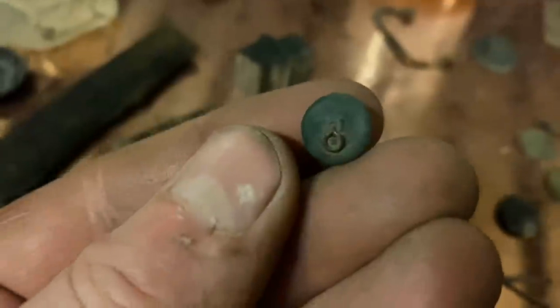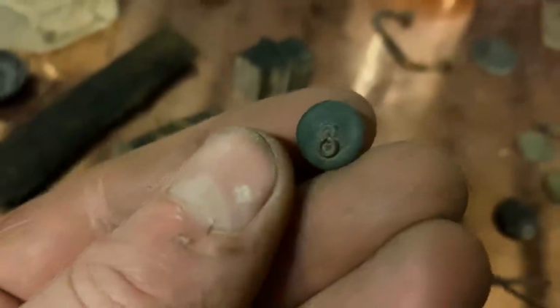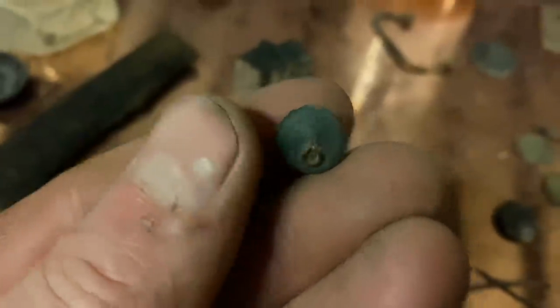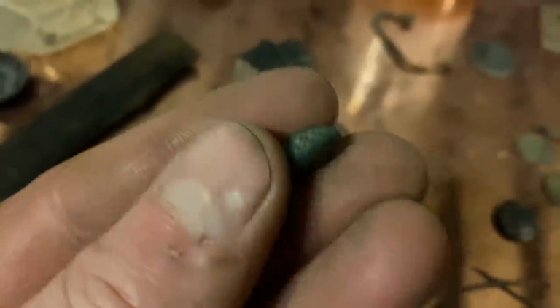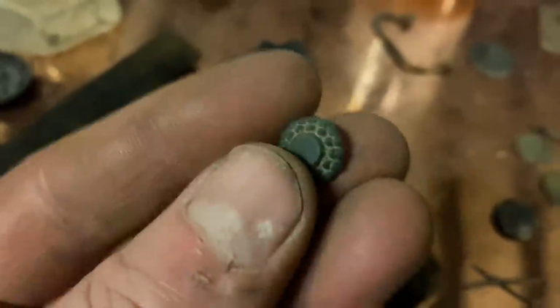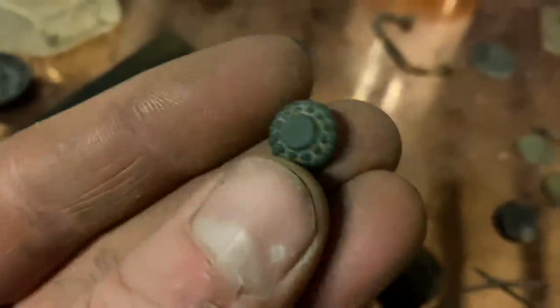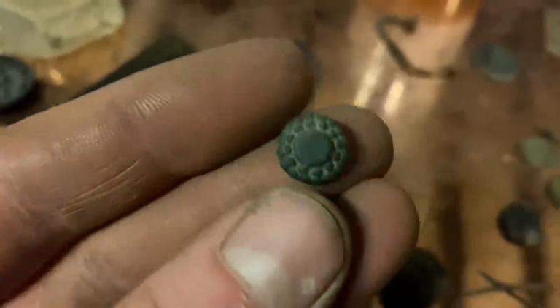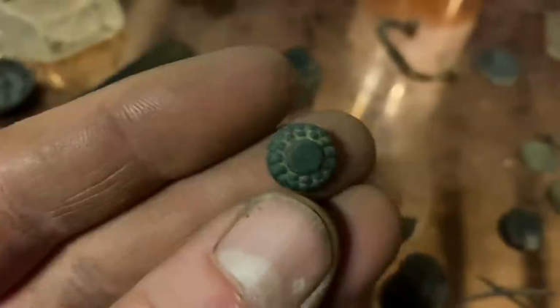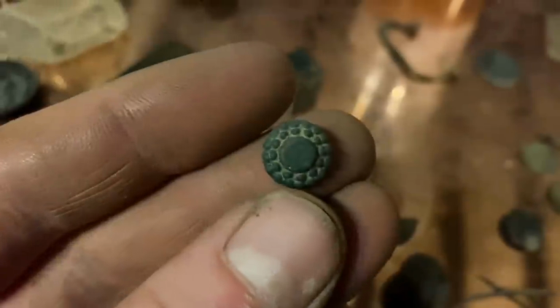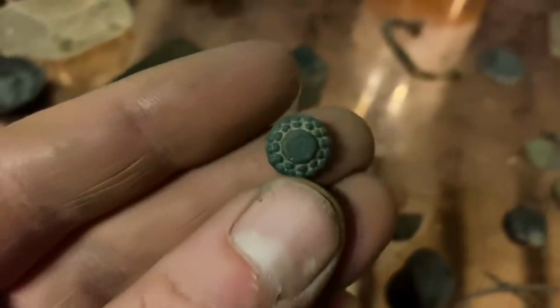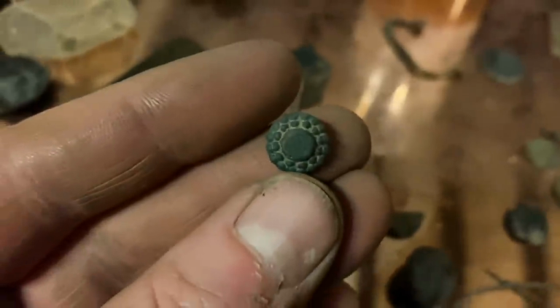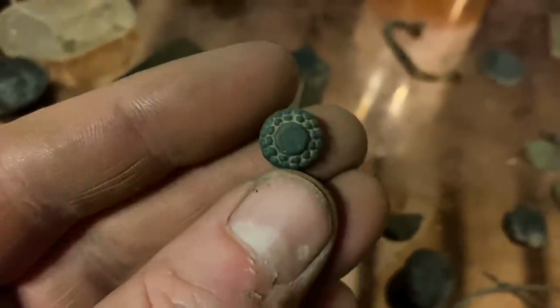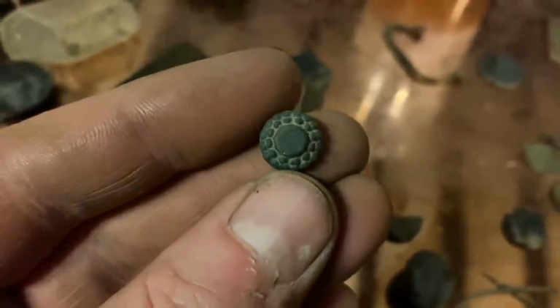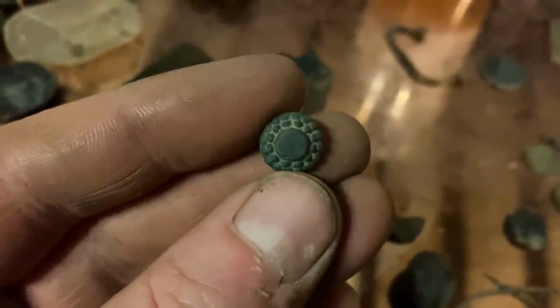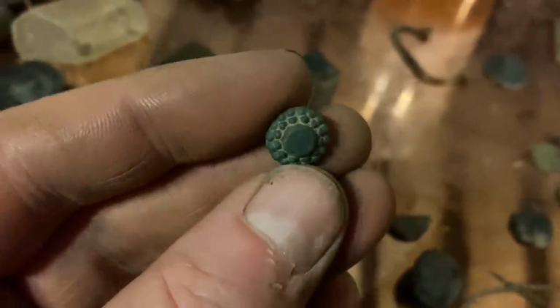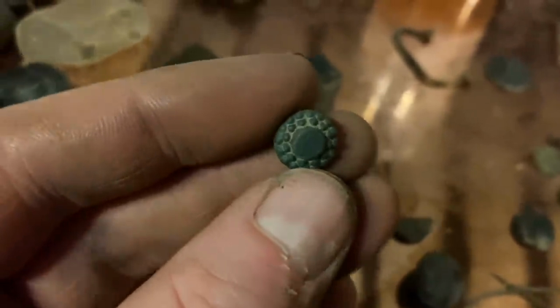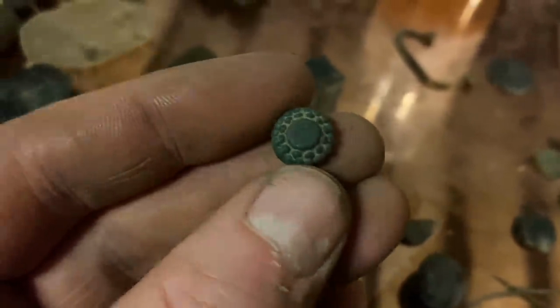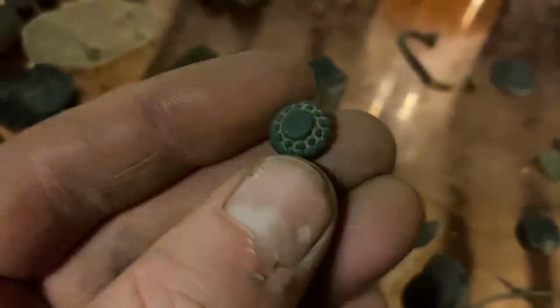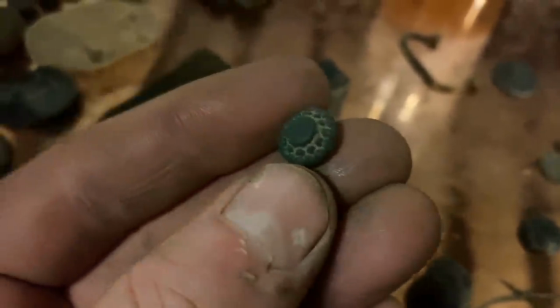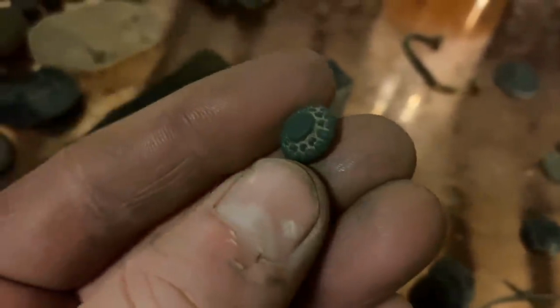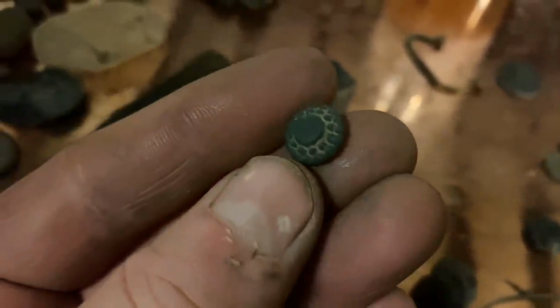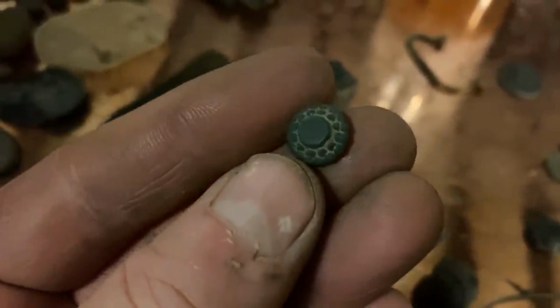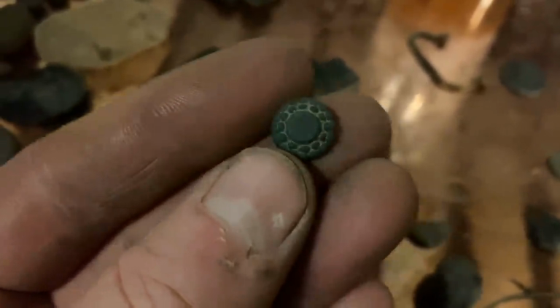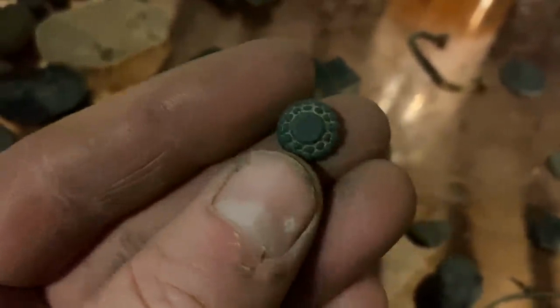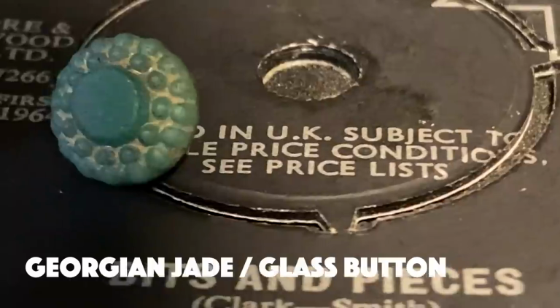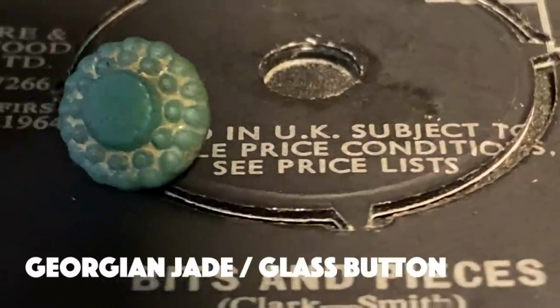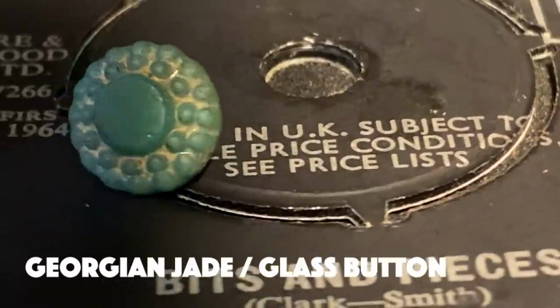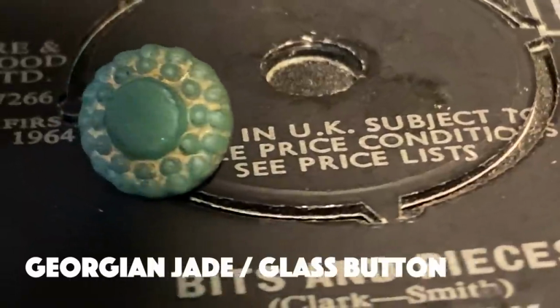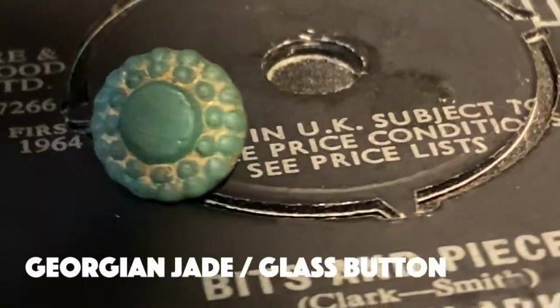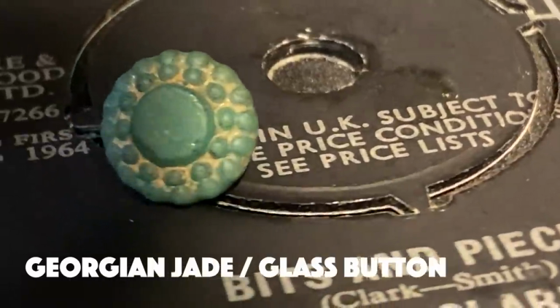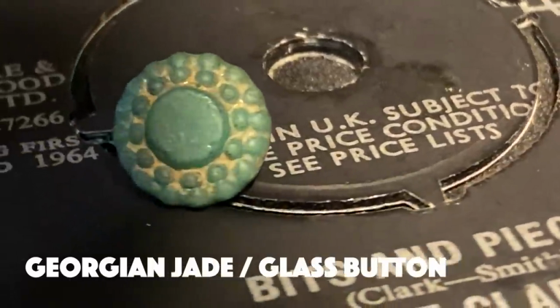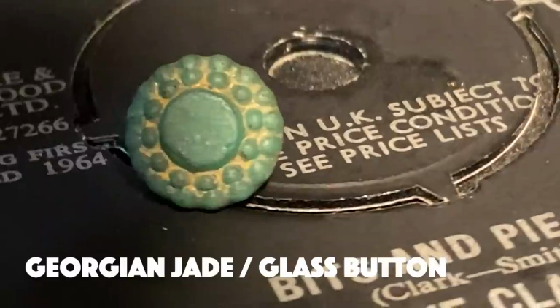Little button there, suspender, nice little button. Might be jade — you can't quite see the colour, but this was really beautifully green earlier on. That's really nice.